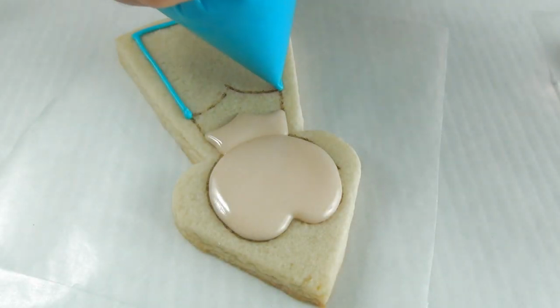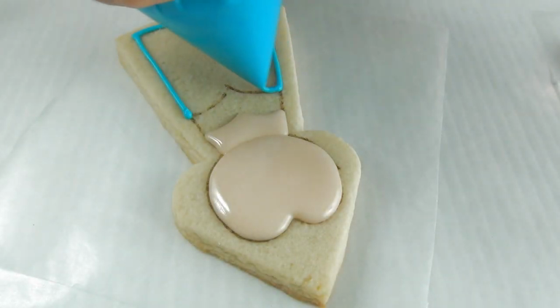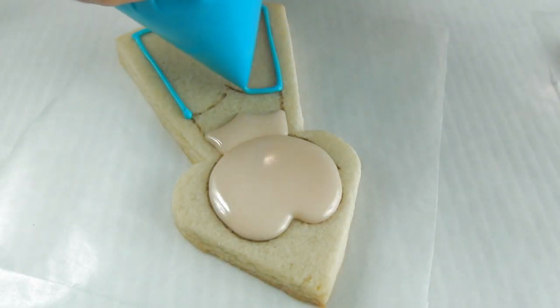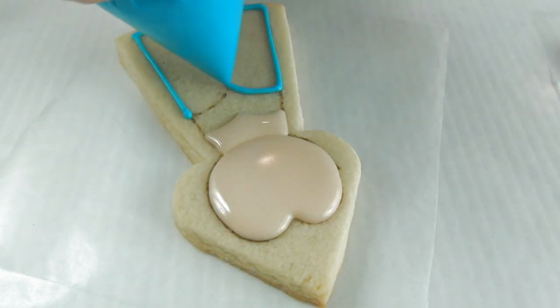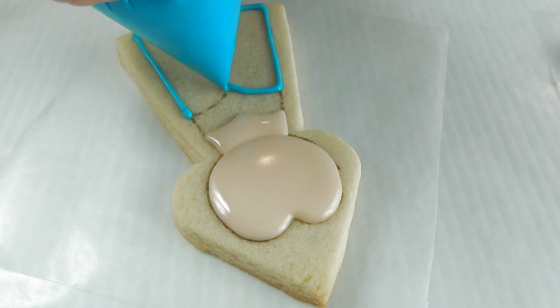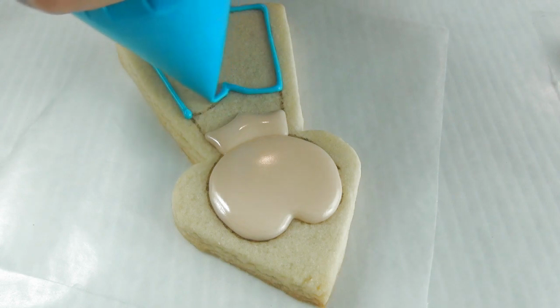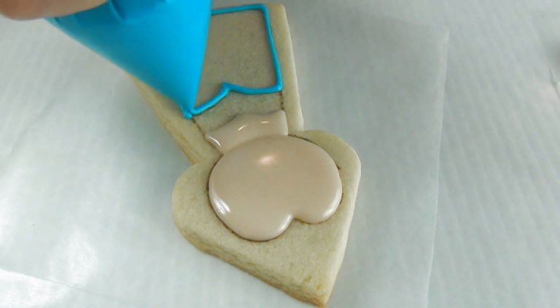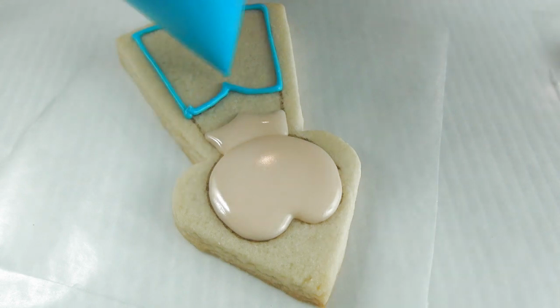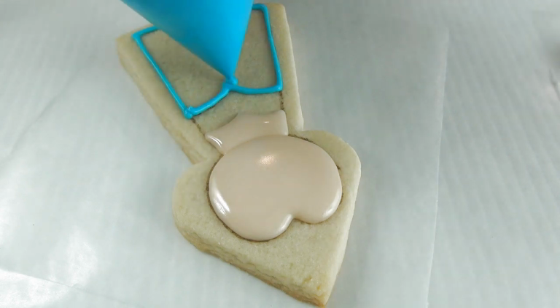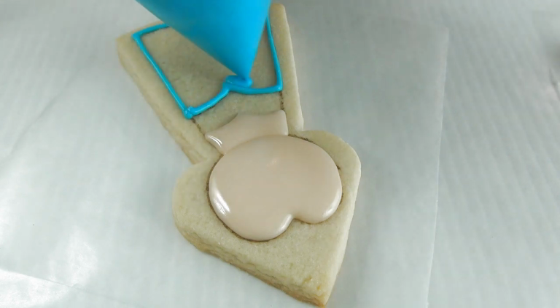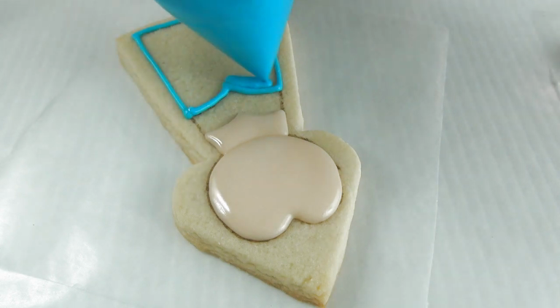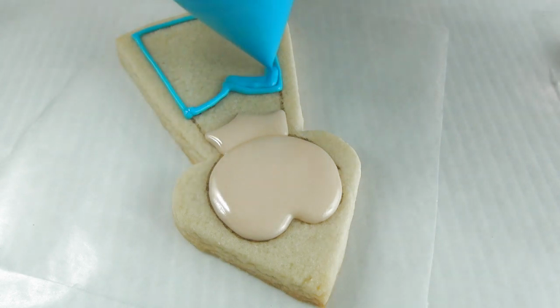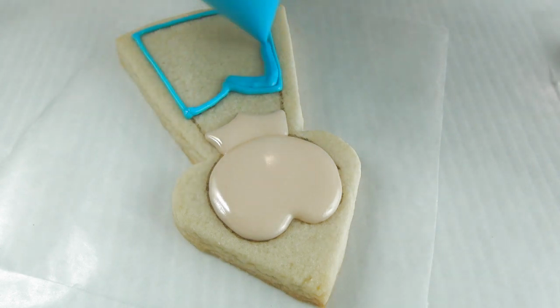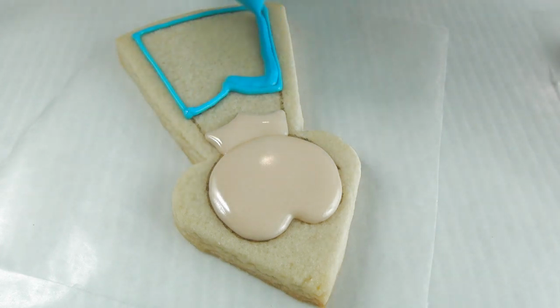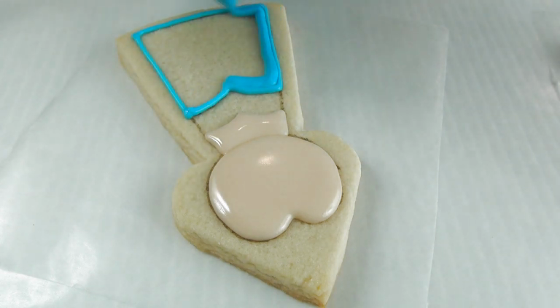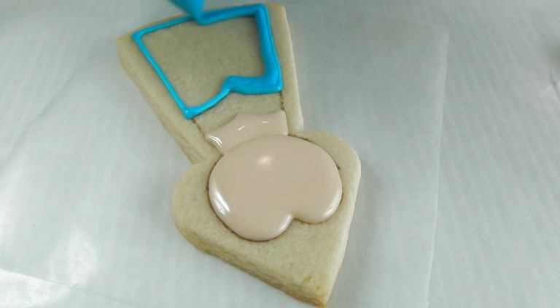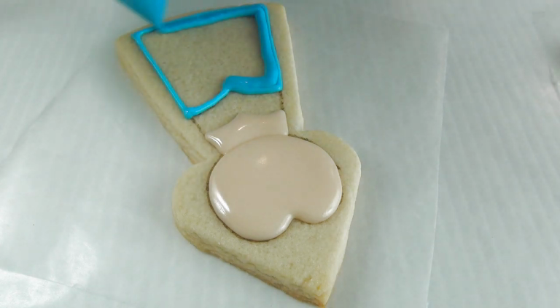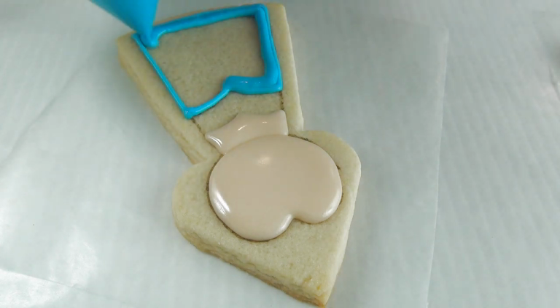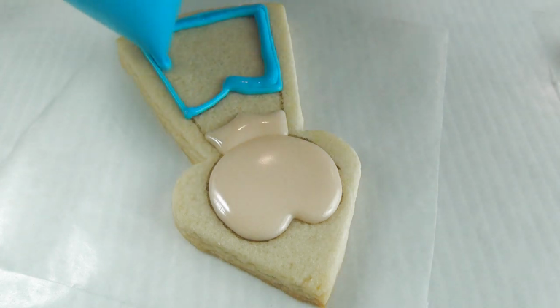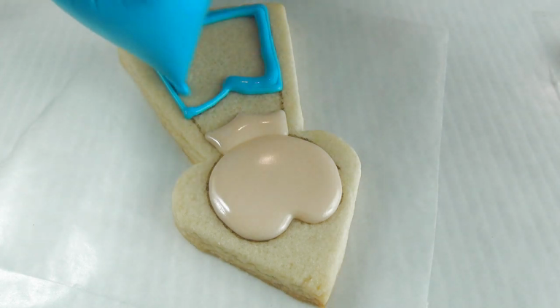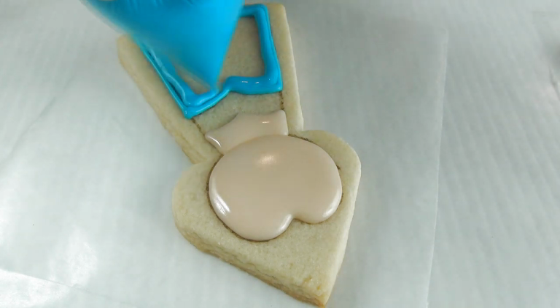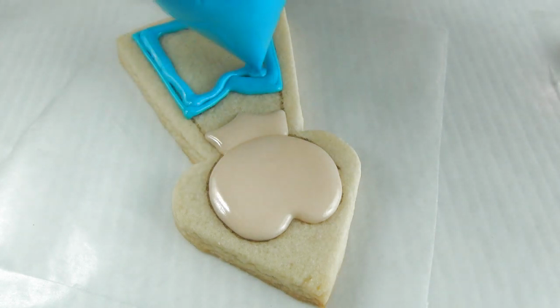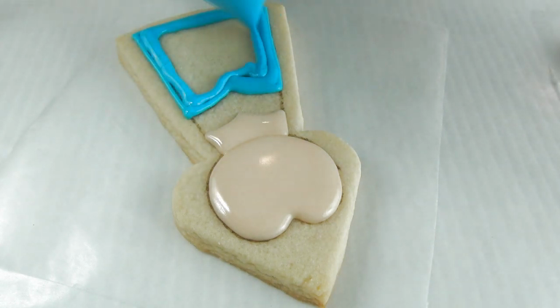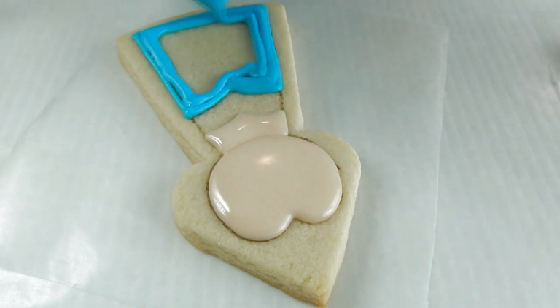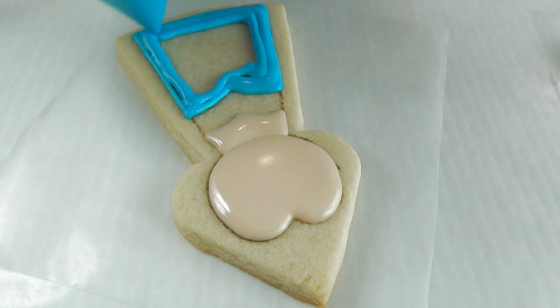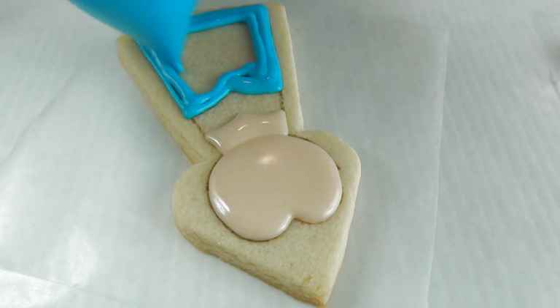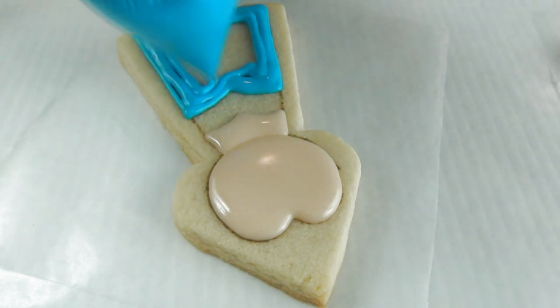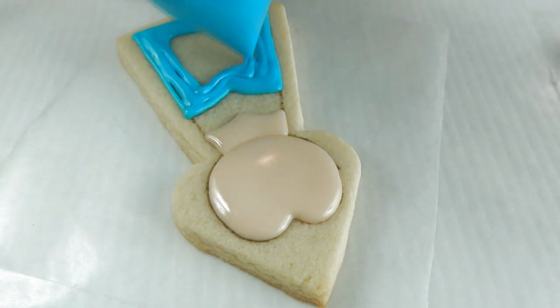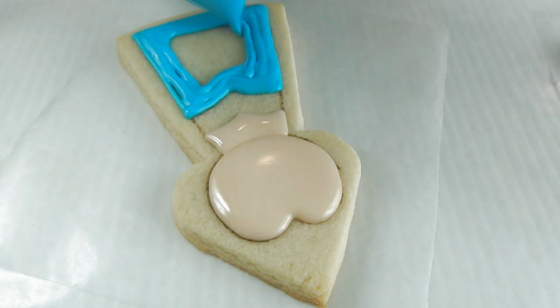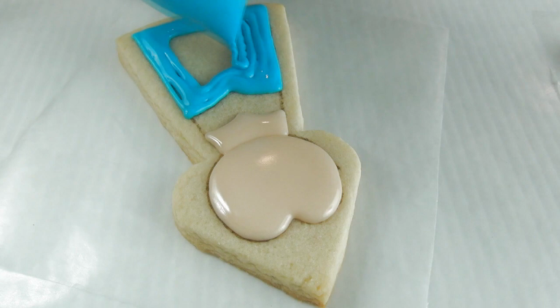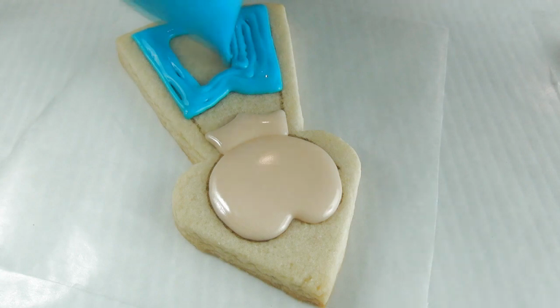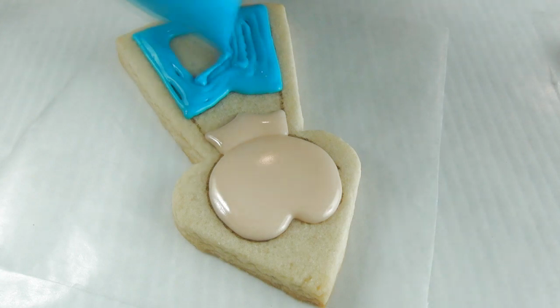If you are looking for the cutter that I used, I posted a link down below in the description area where you can get it too.